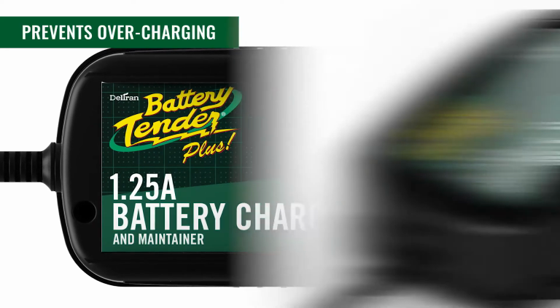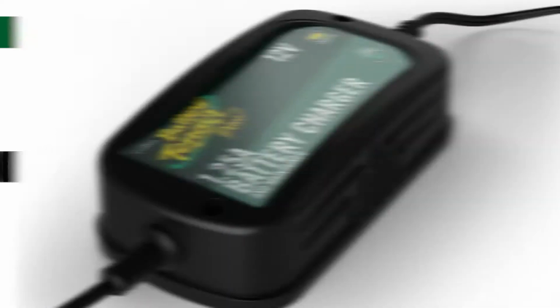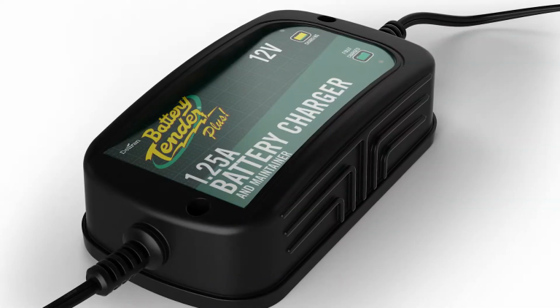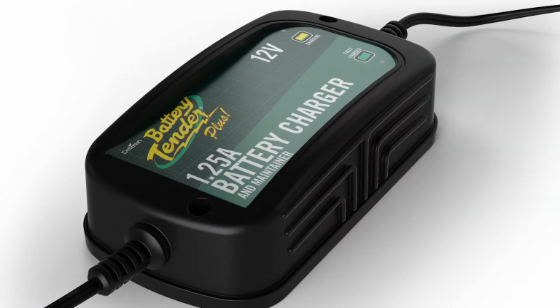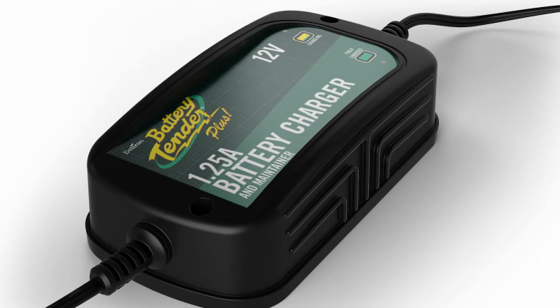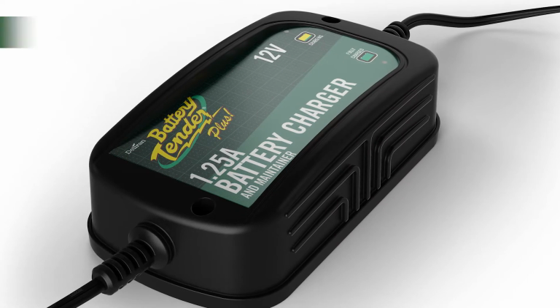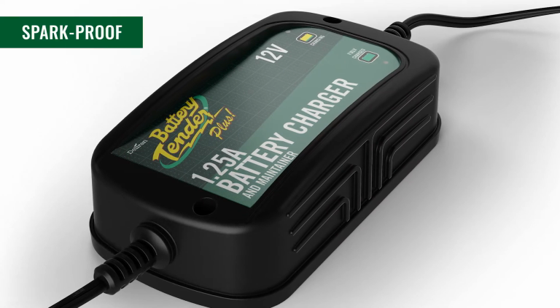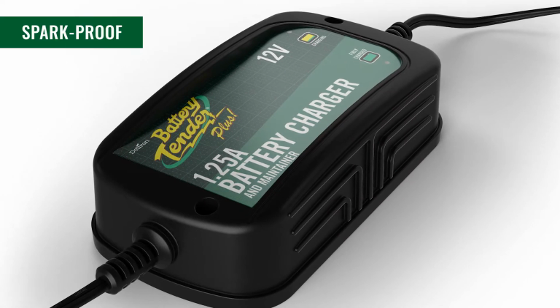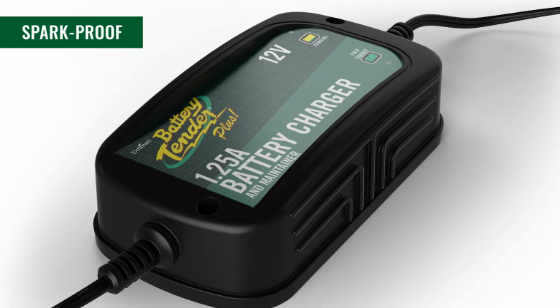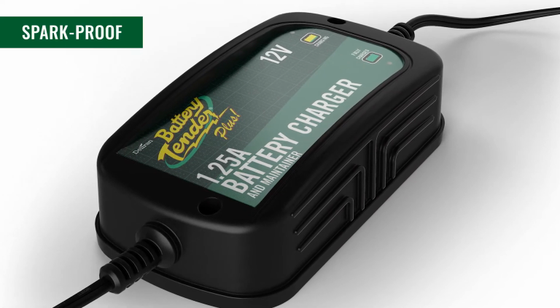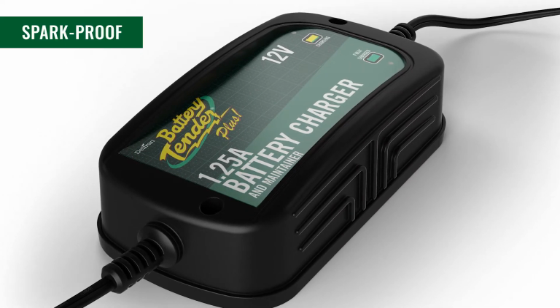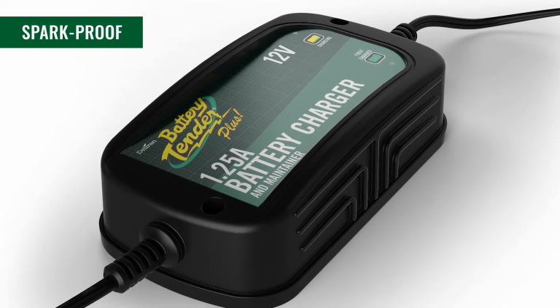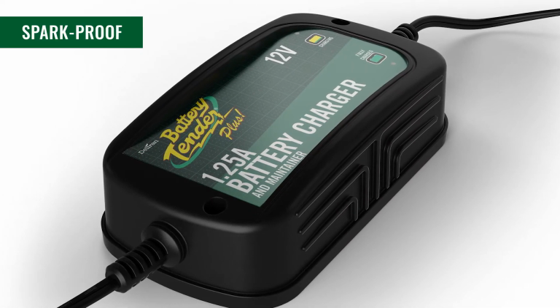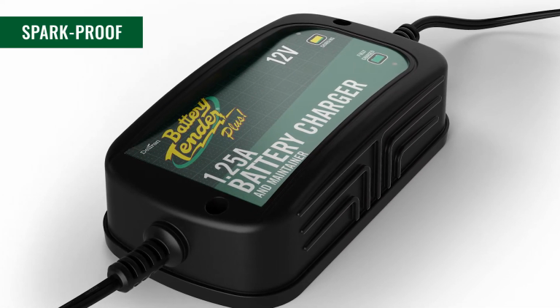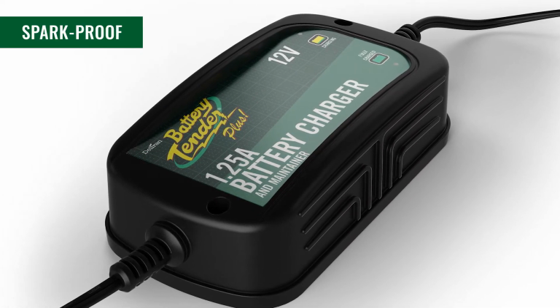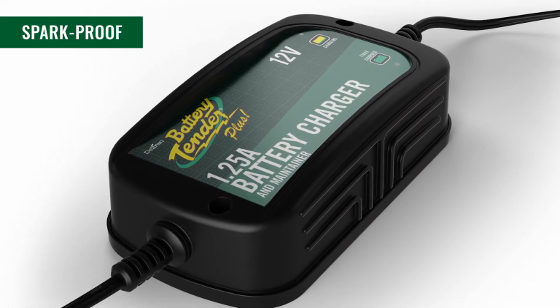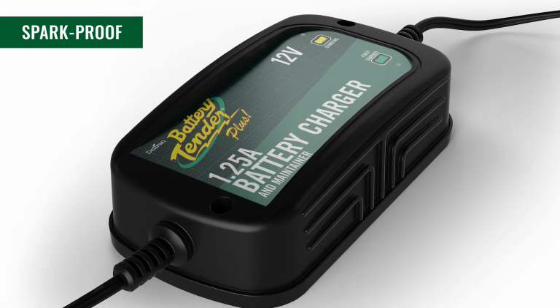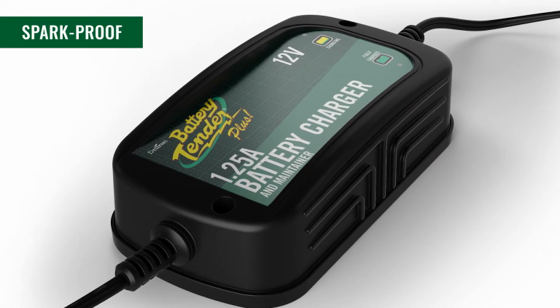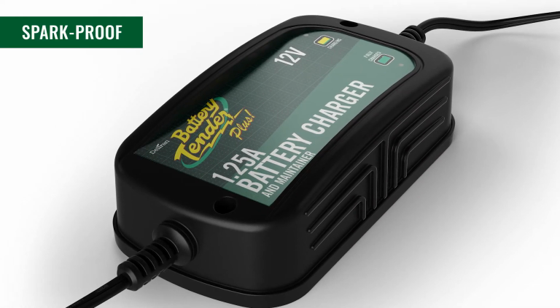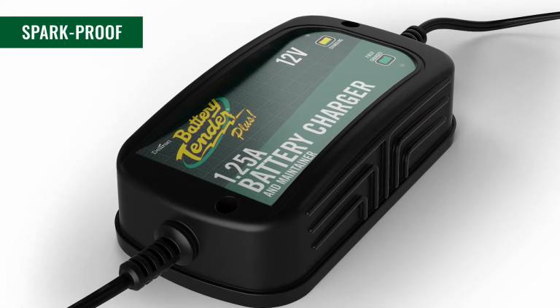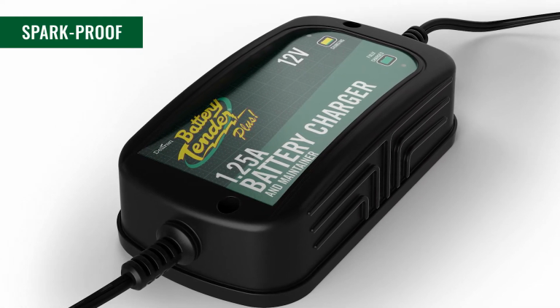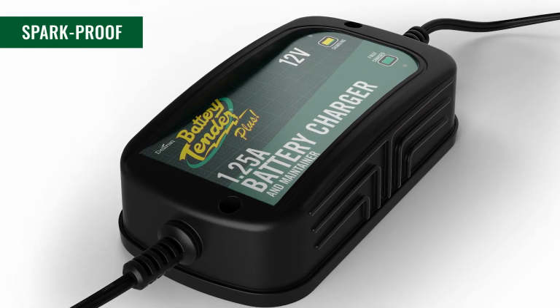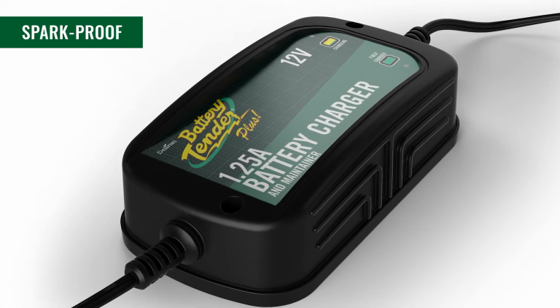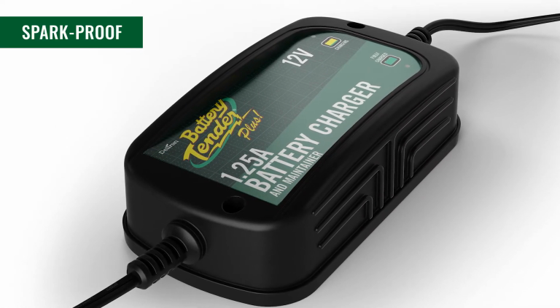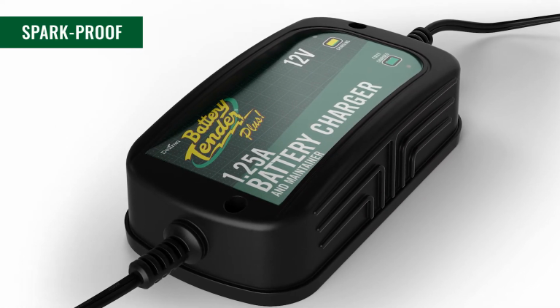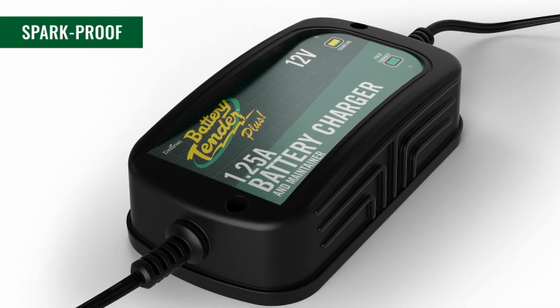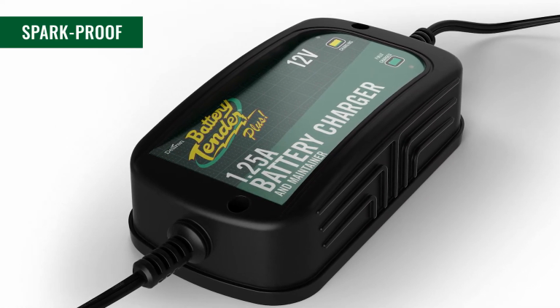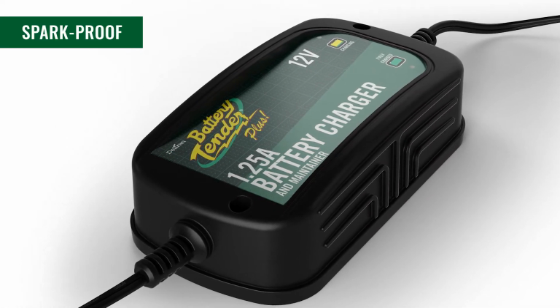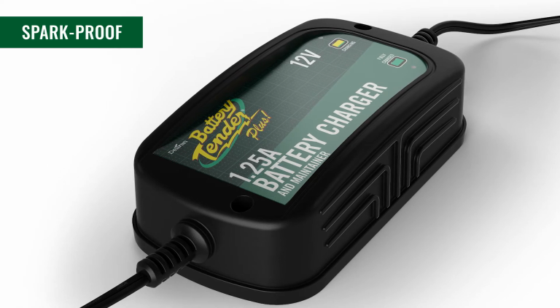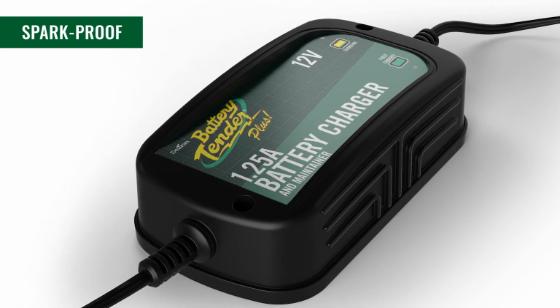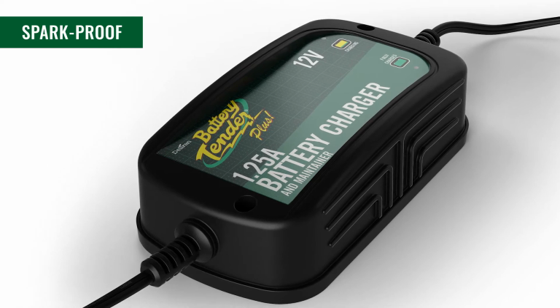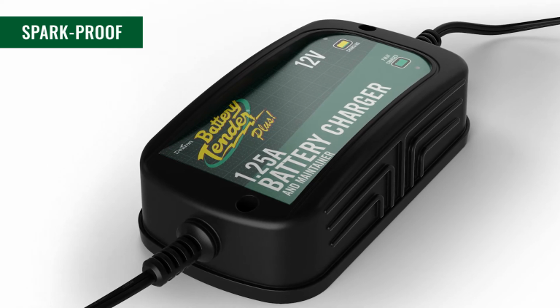Our chargers are completely spark-proof. If you connect the device incorrectly or touch the alligator clips together, it will not spark.